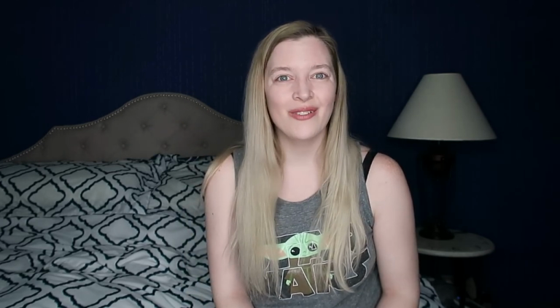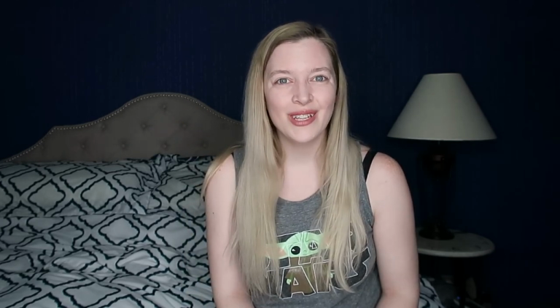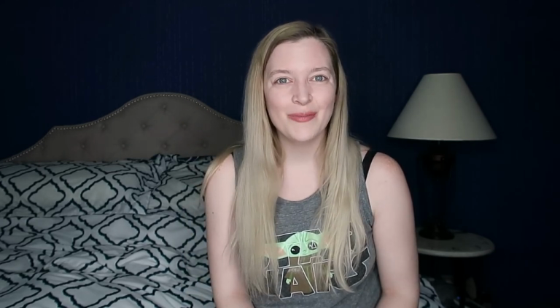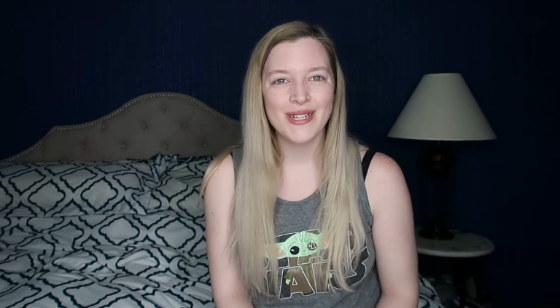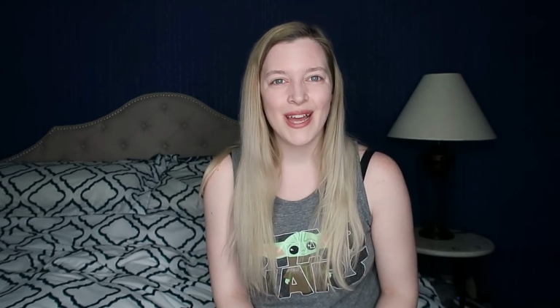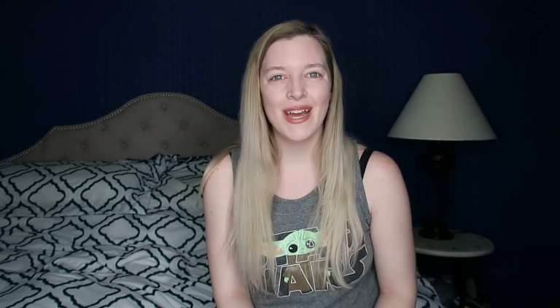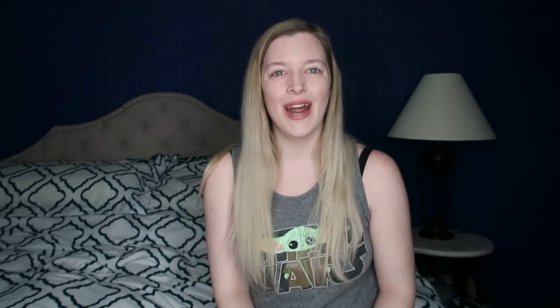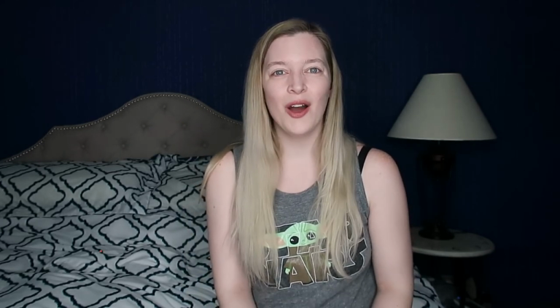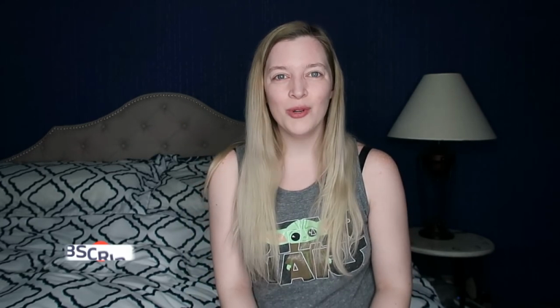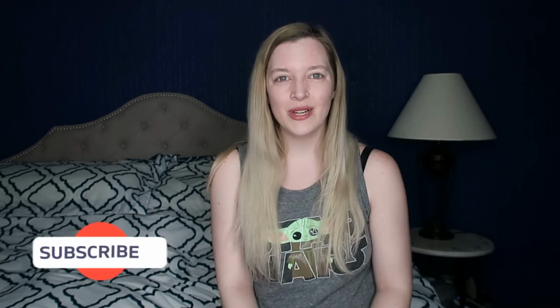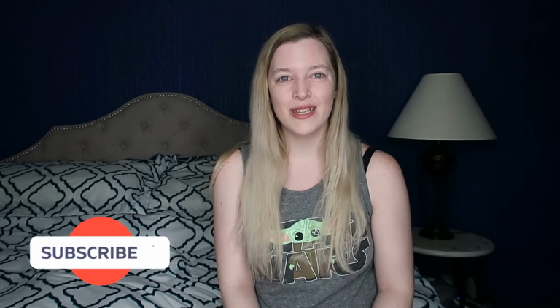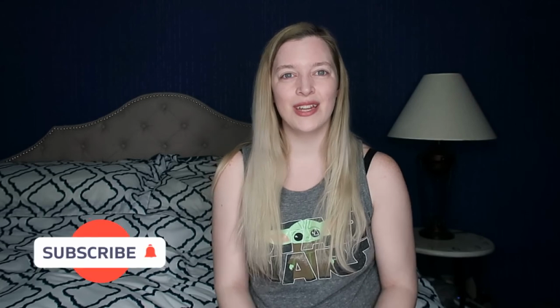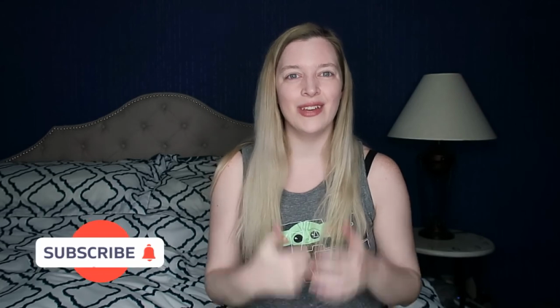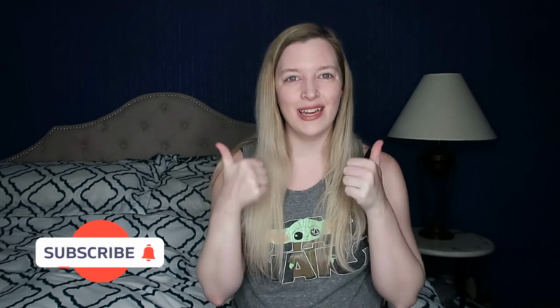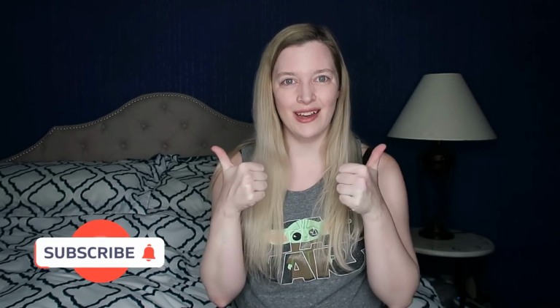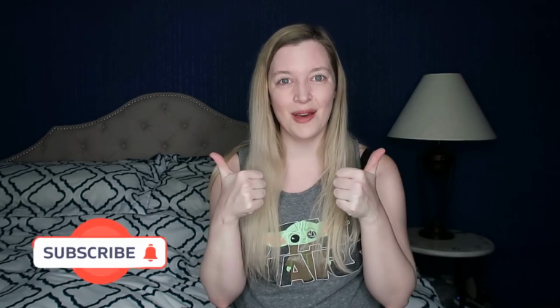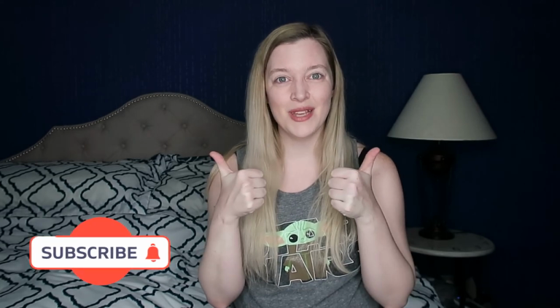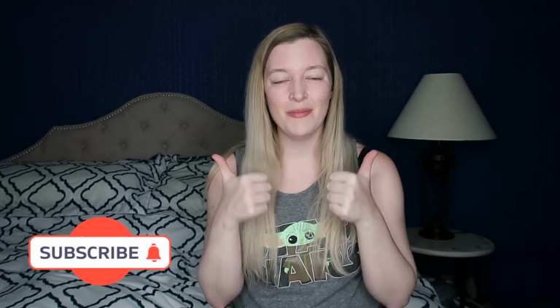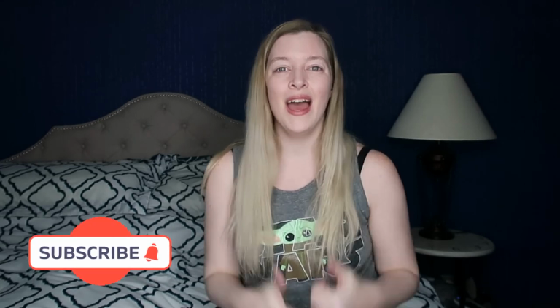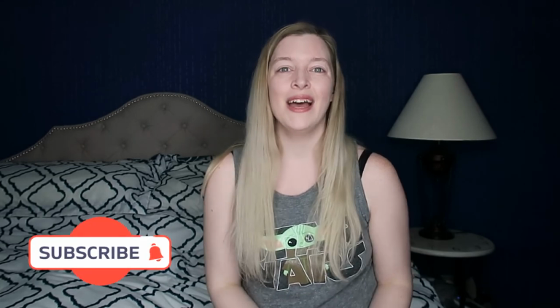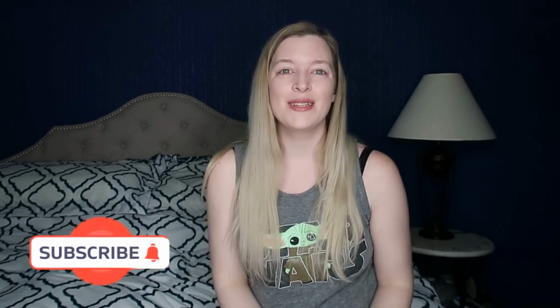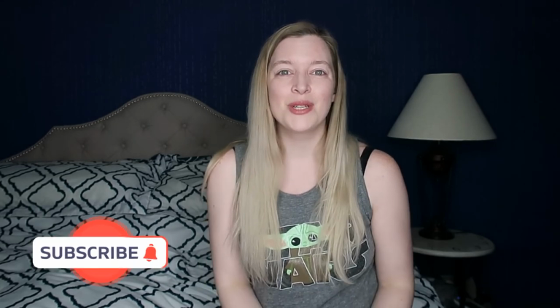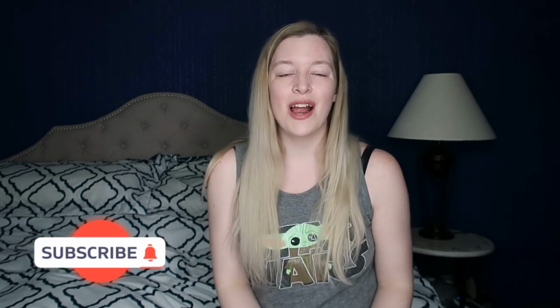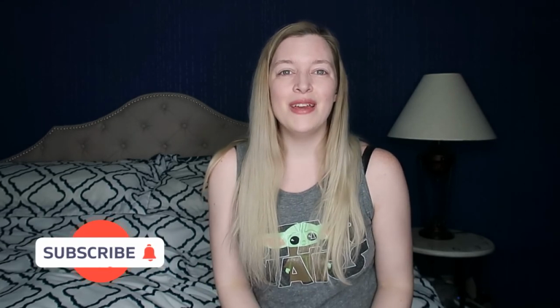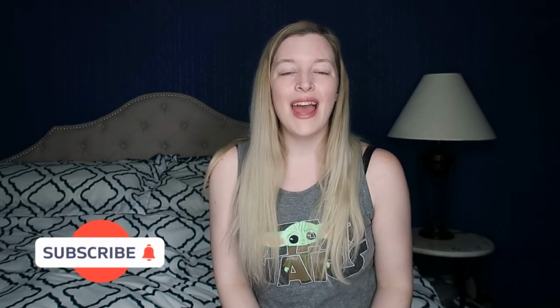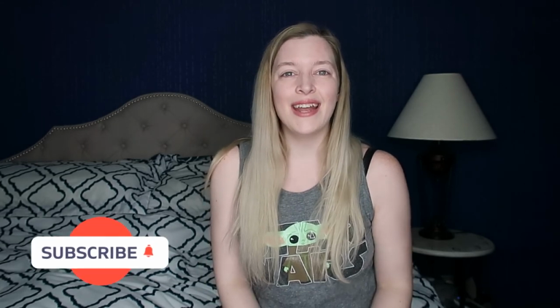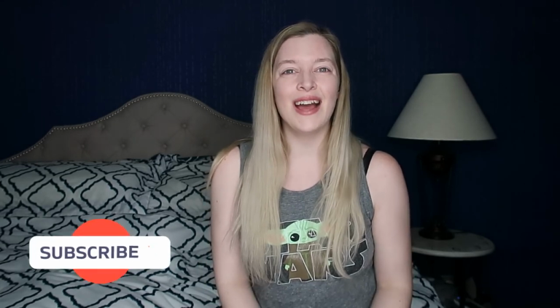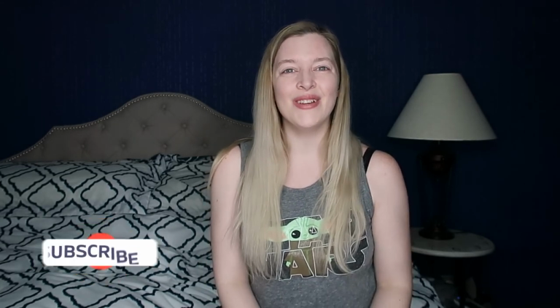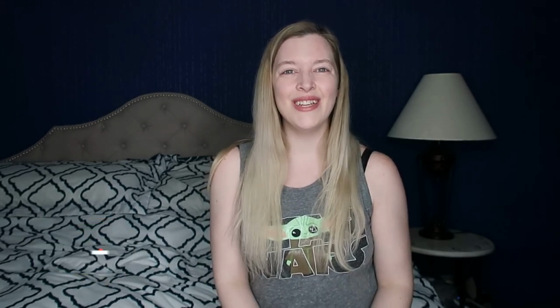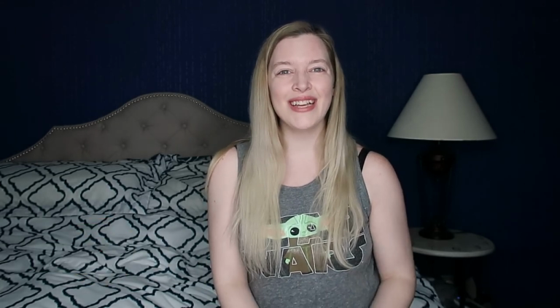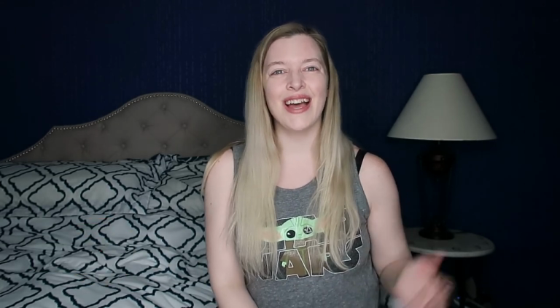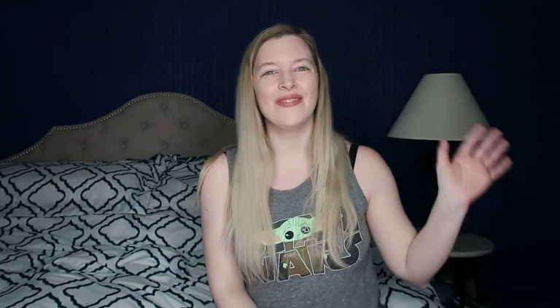Thanks so much for watching! I really appreciate it and I hope you'll consider giving it a thumbs up and subscribing. I'll see you next time.